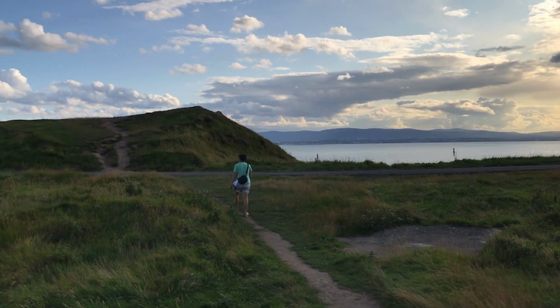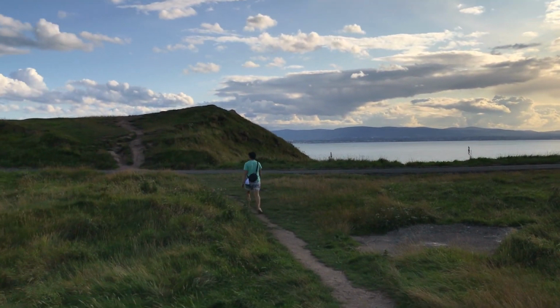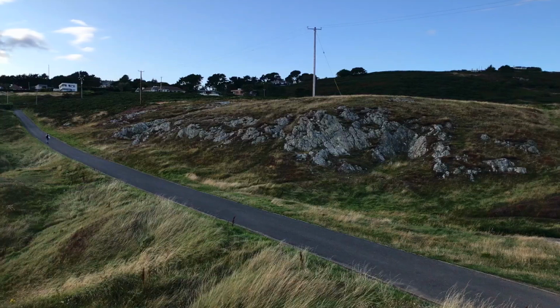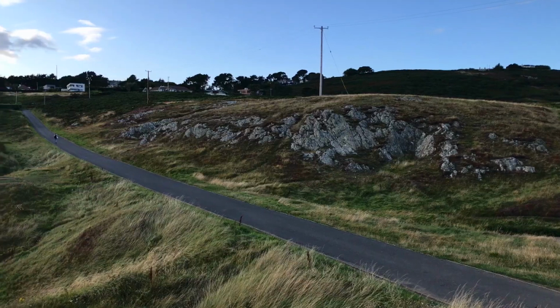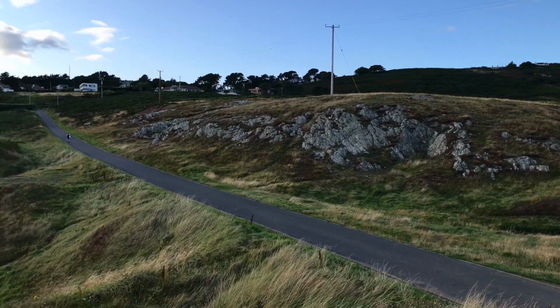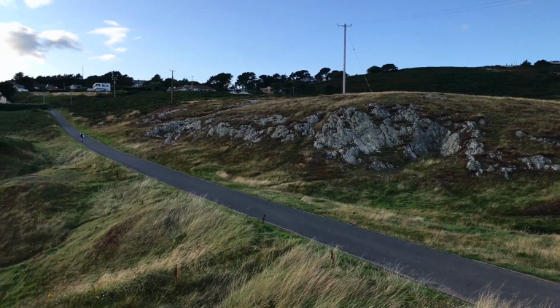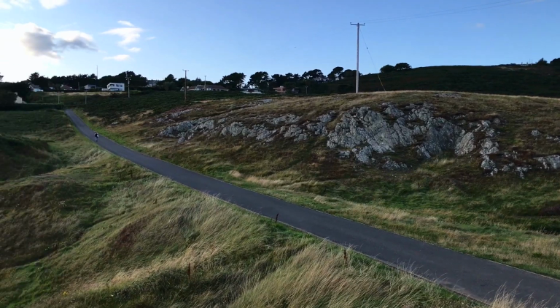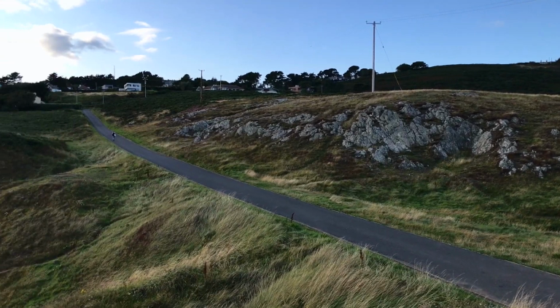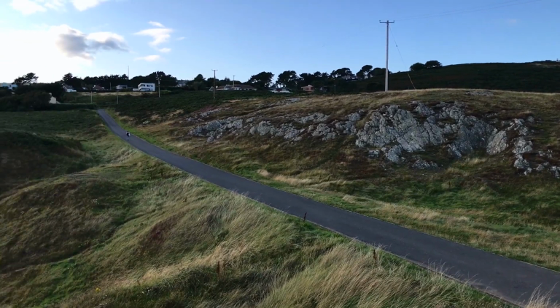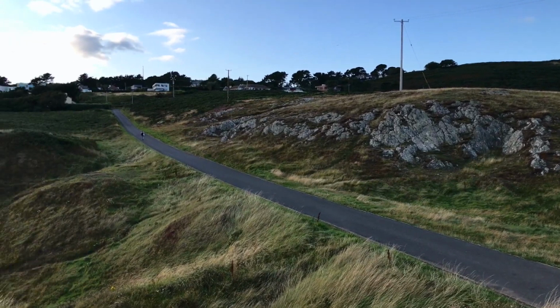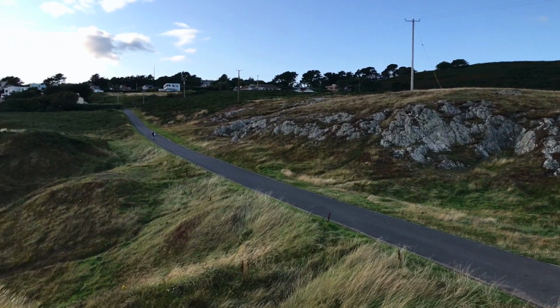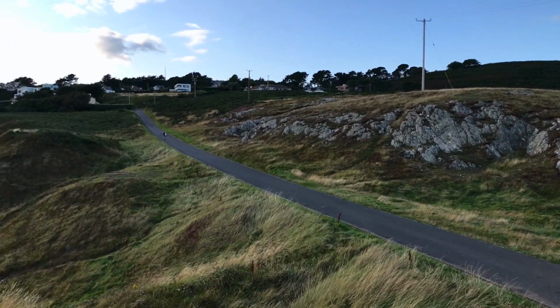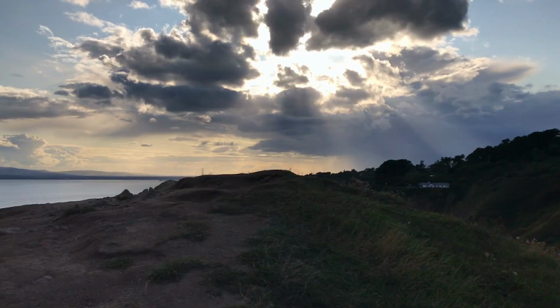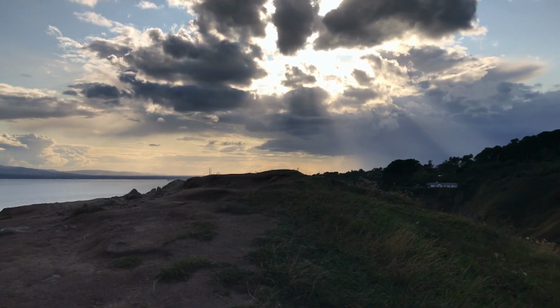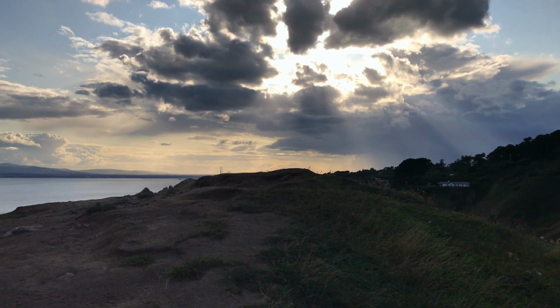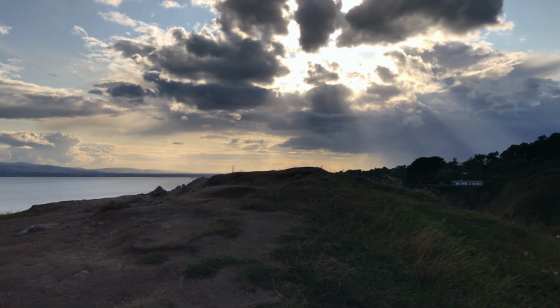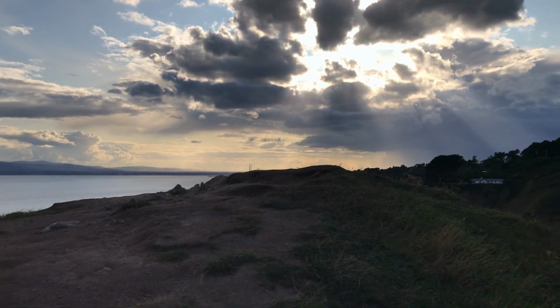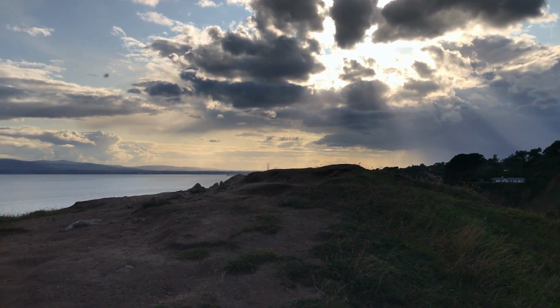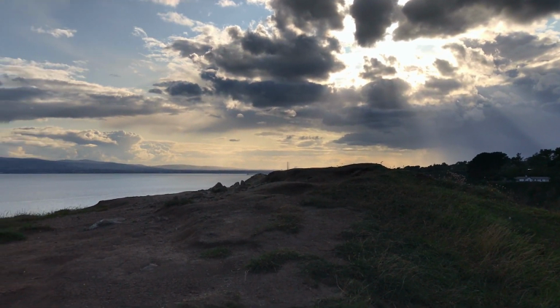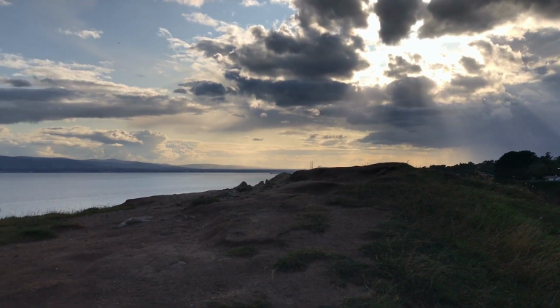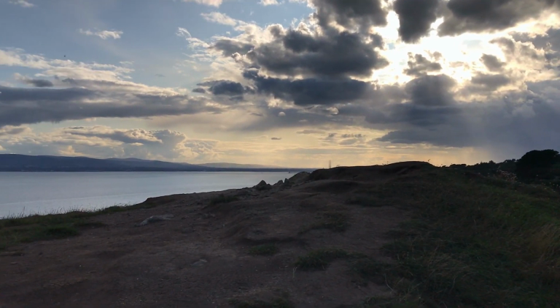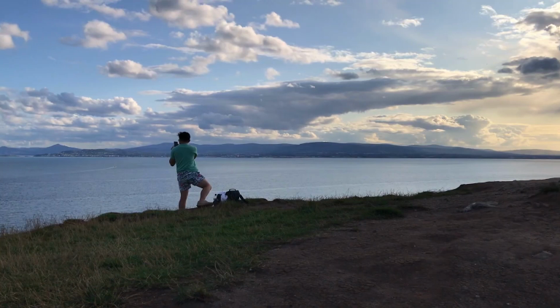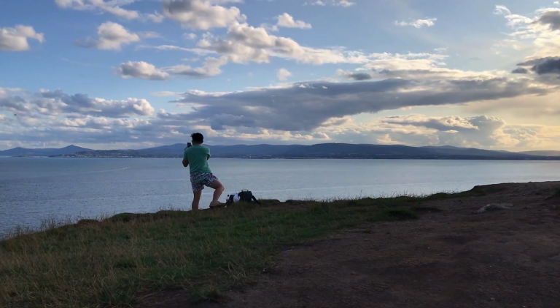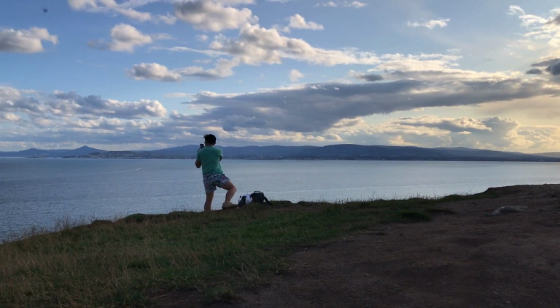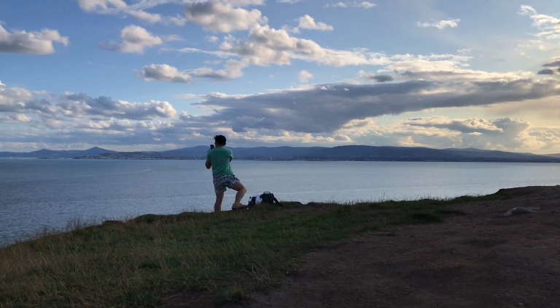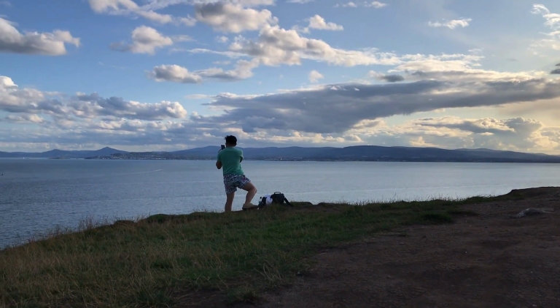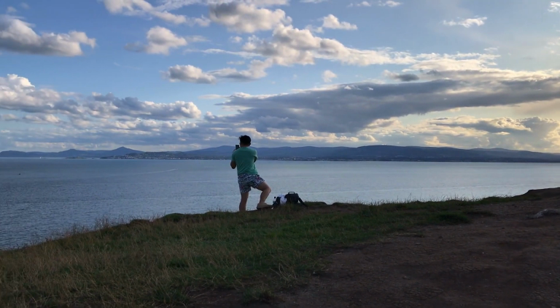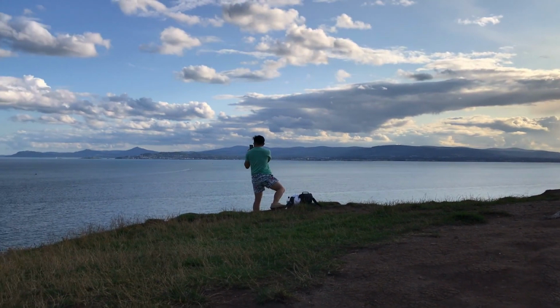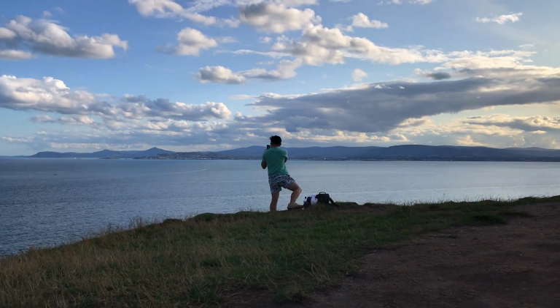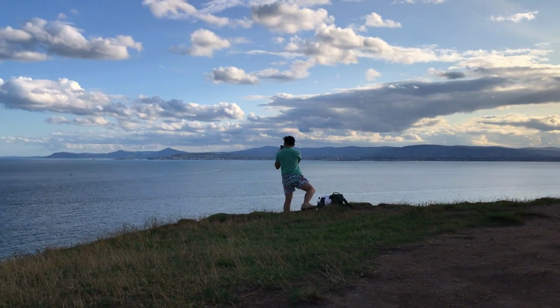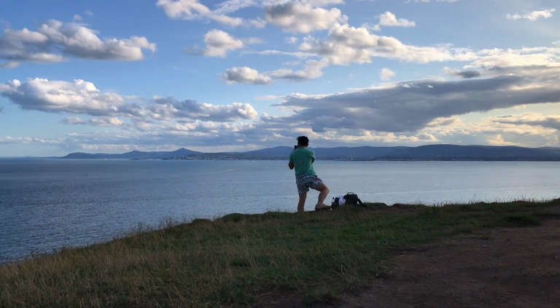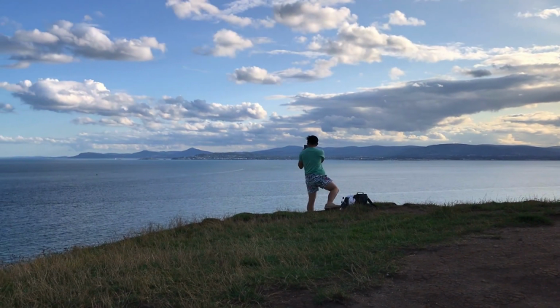If you're lucky with the beautiful weather, Howth could be a beautiful spot to watch the sunset.